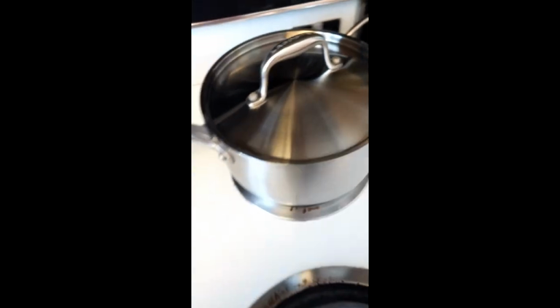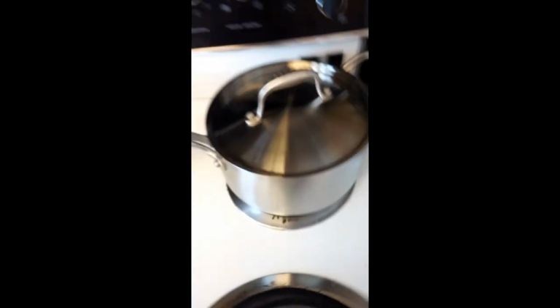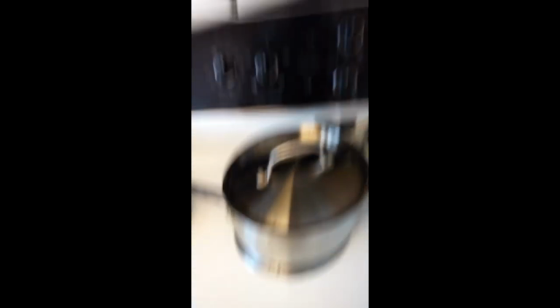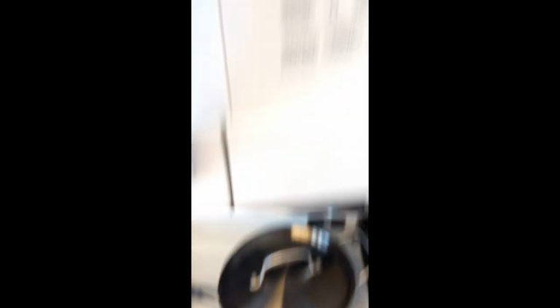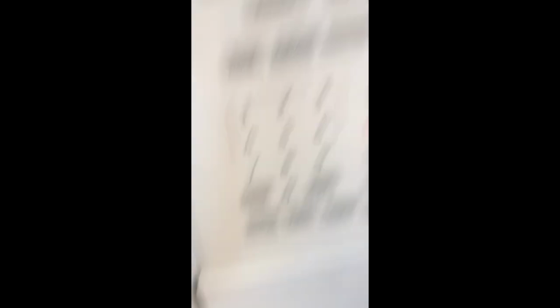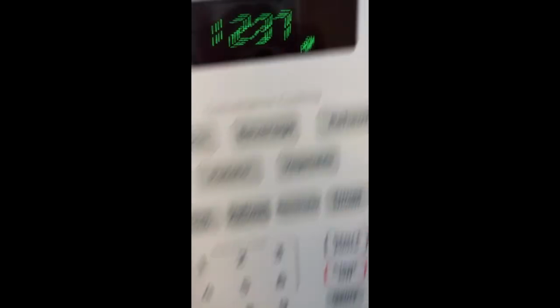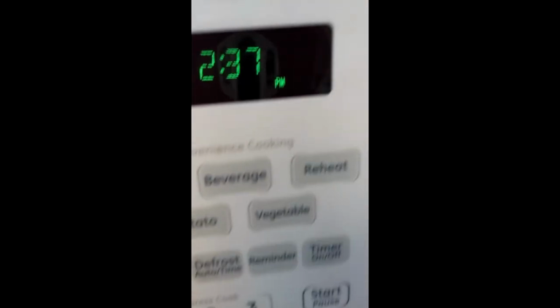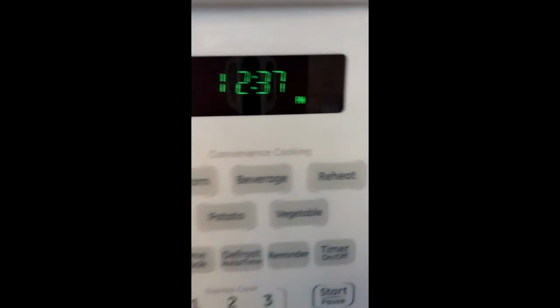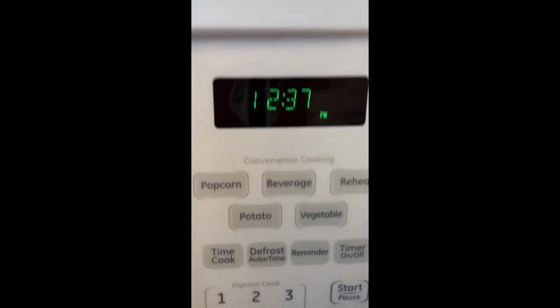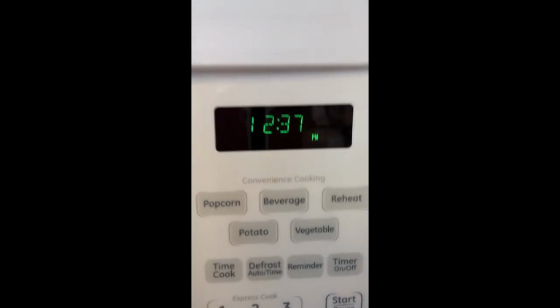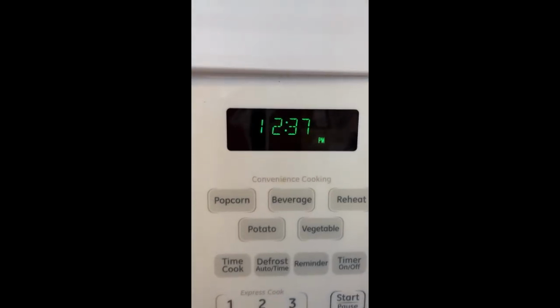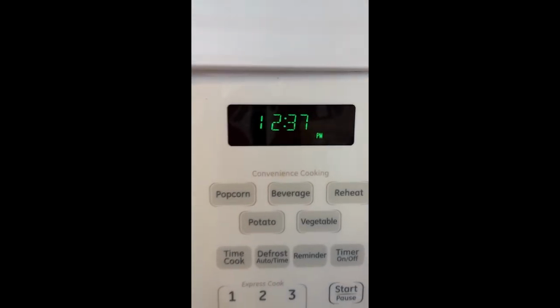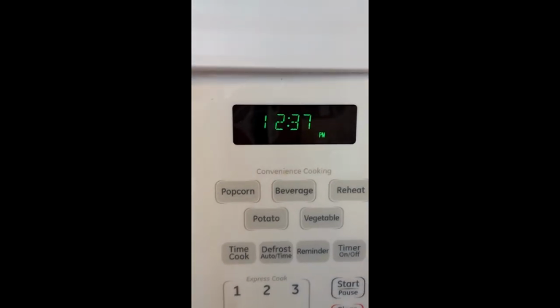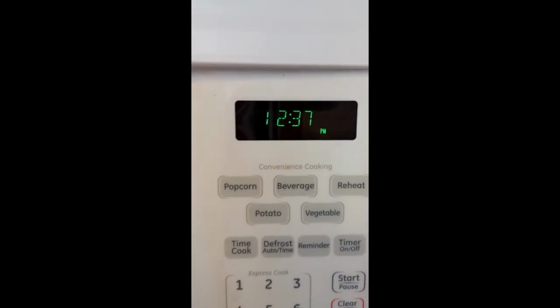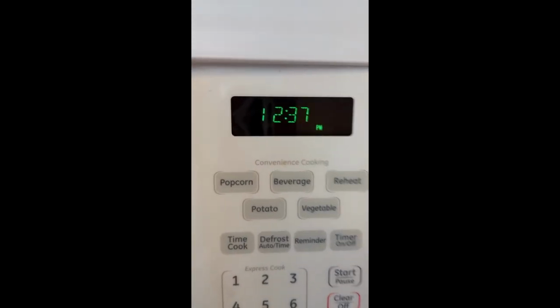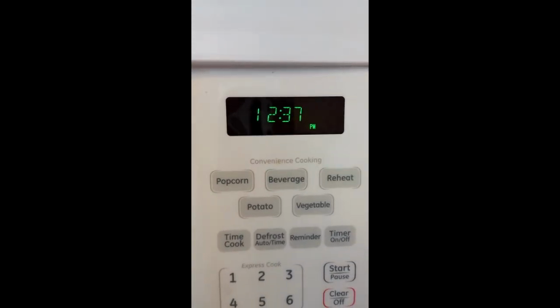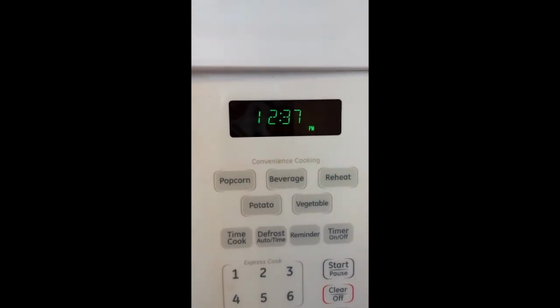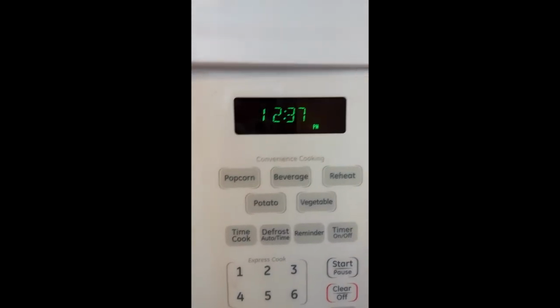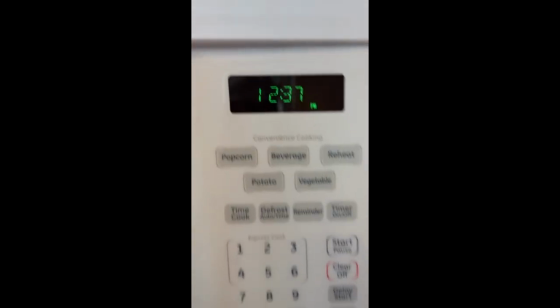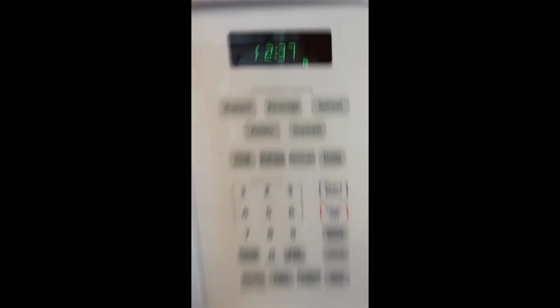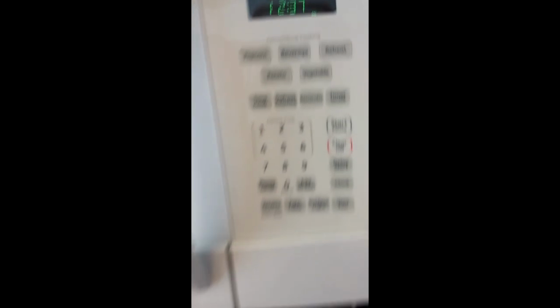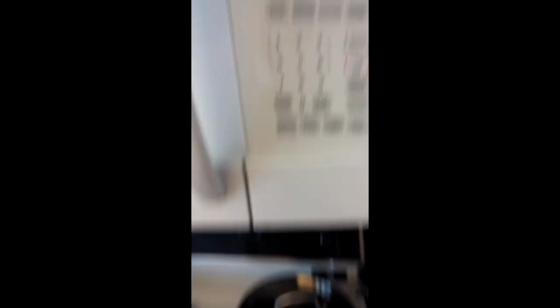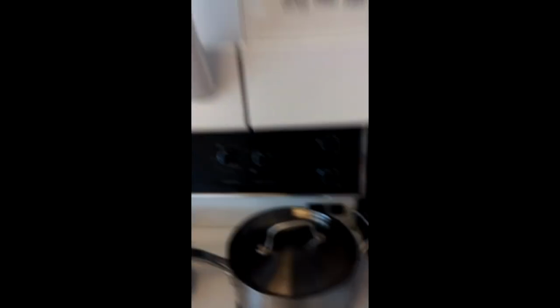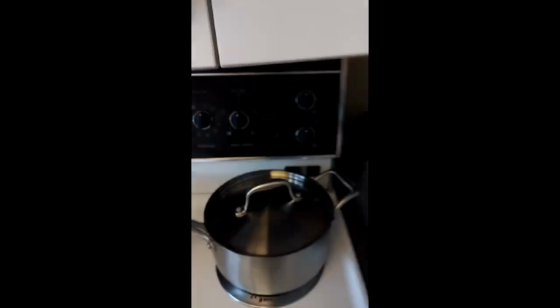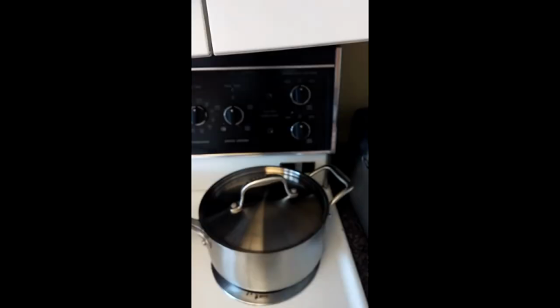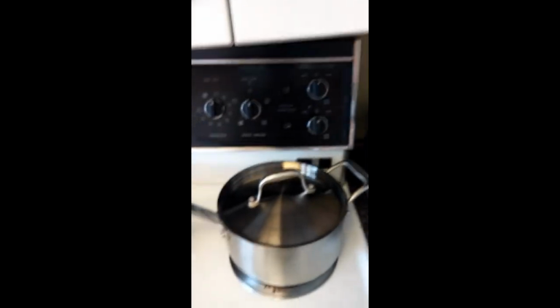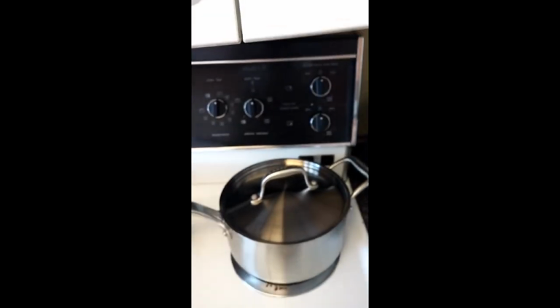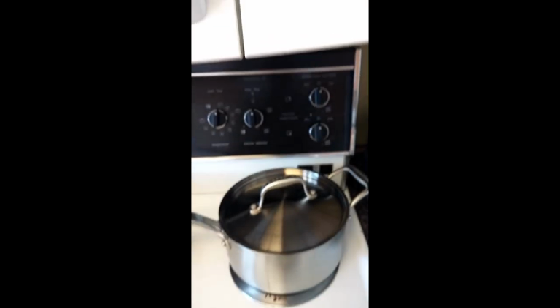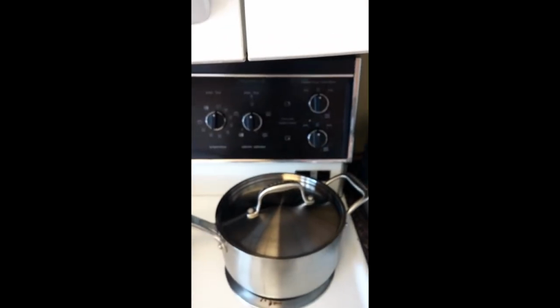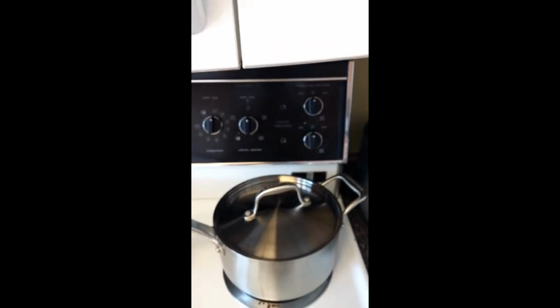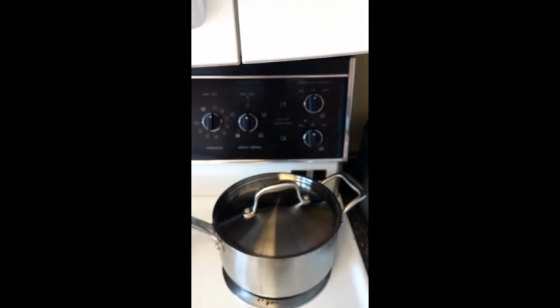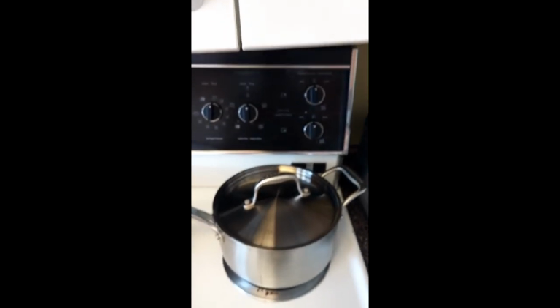So it is 12:37 right now and we'll check on them in about 15 minutes.